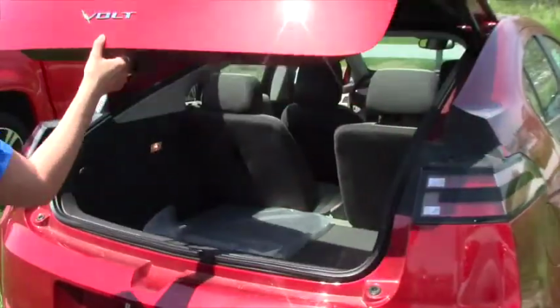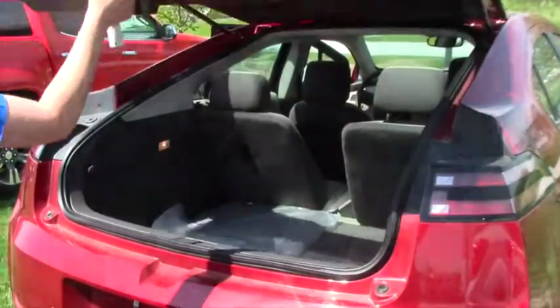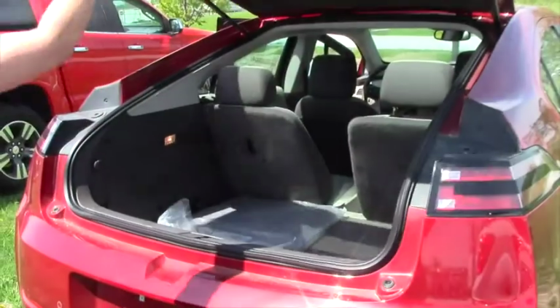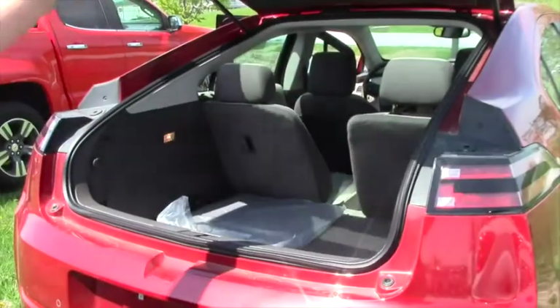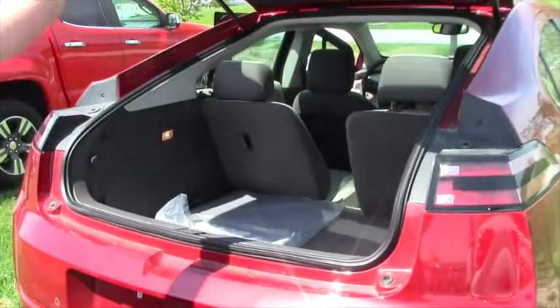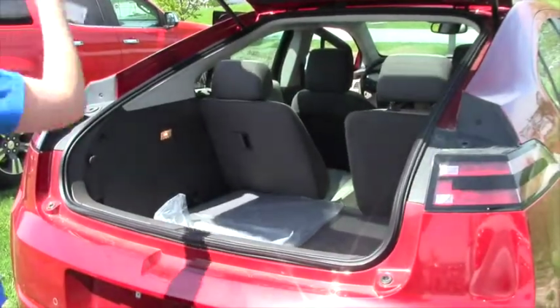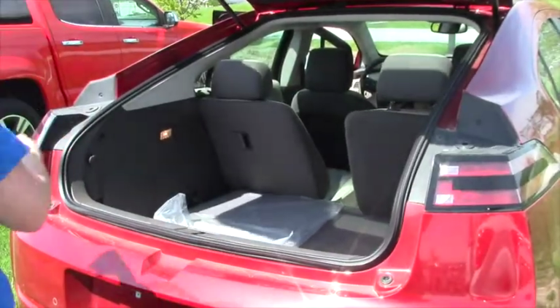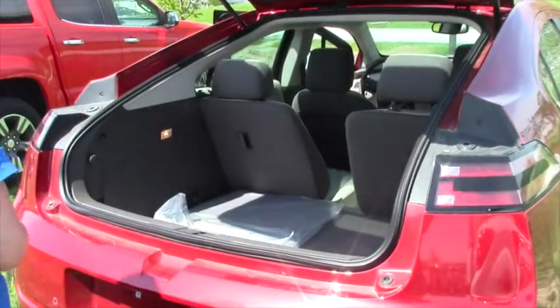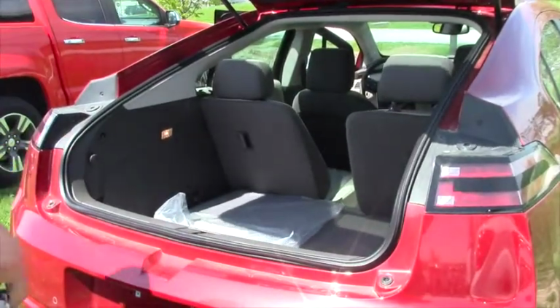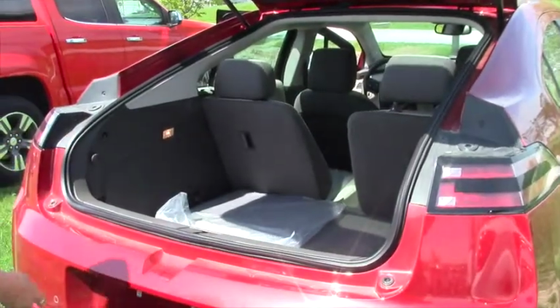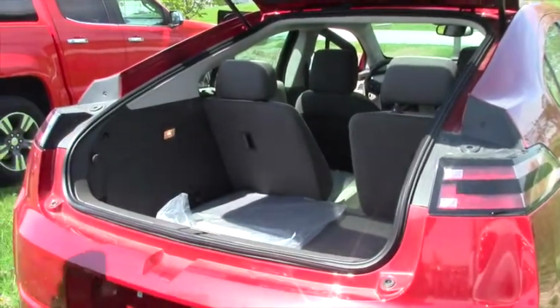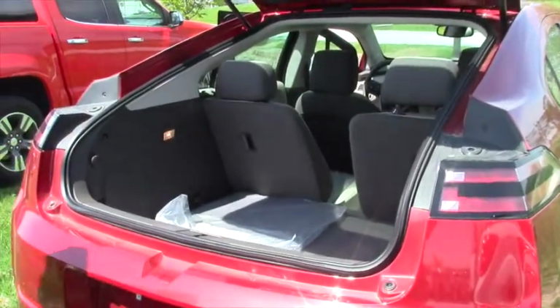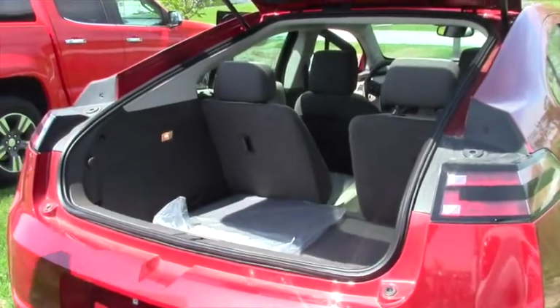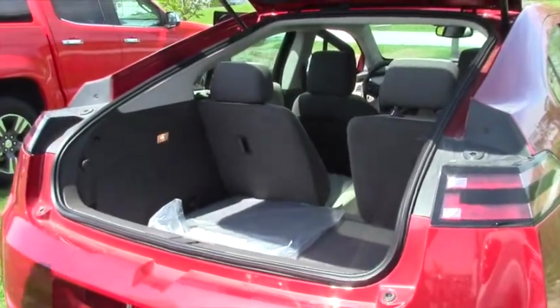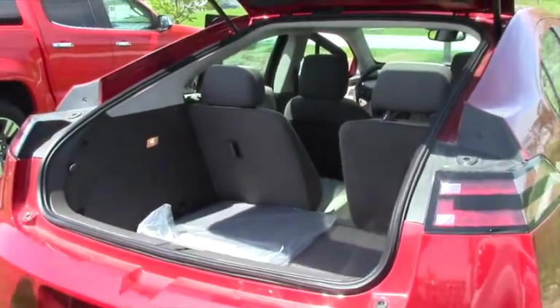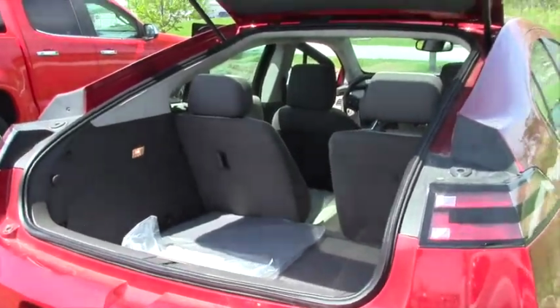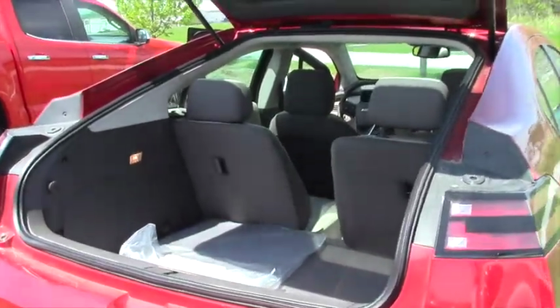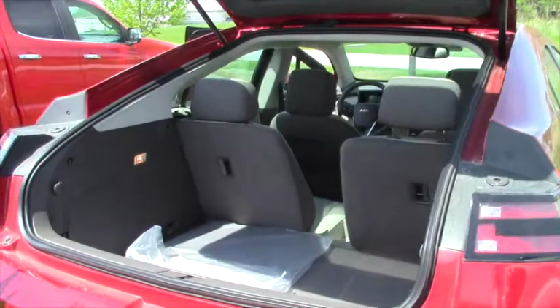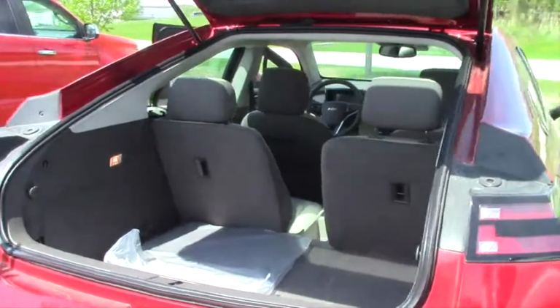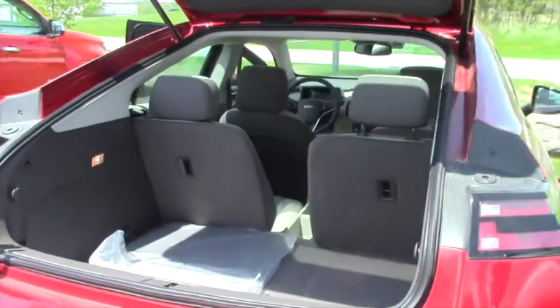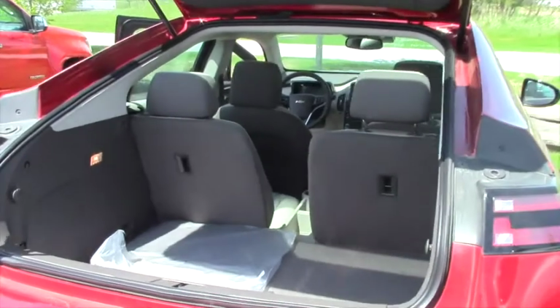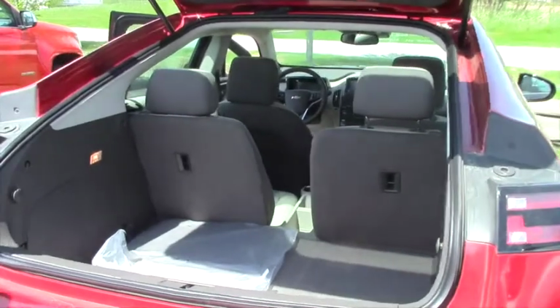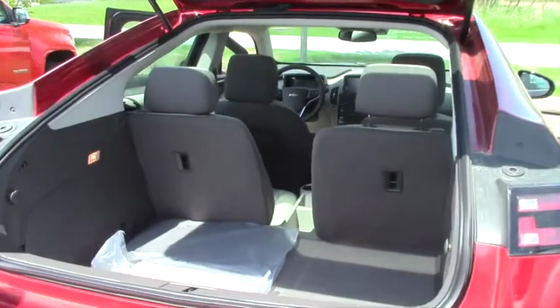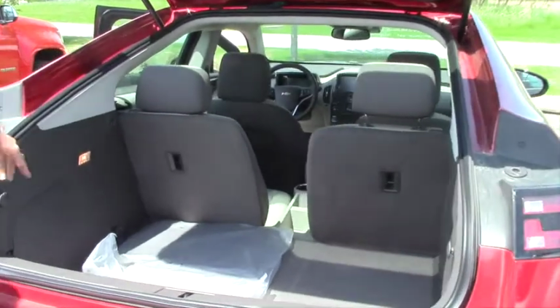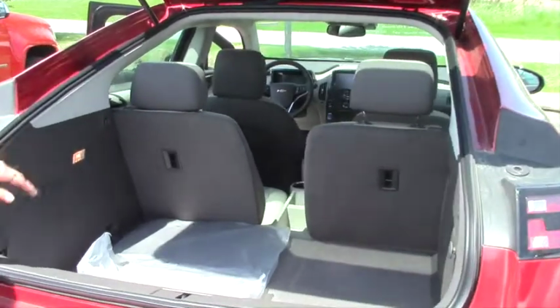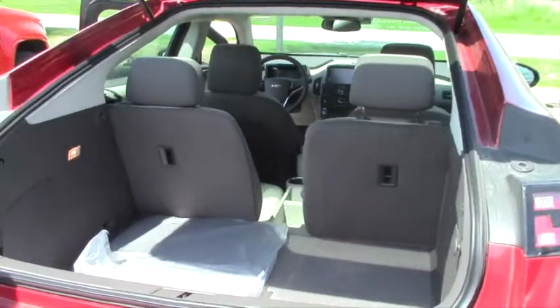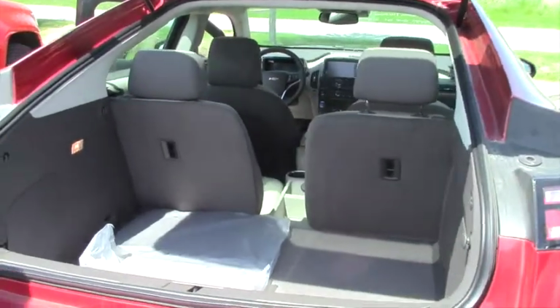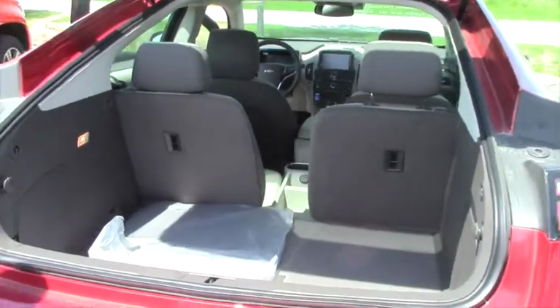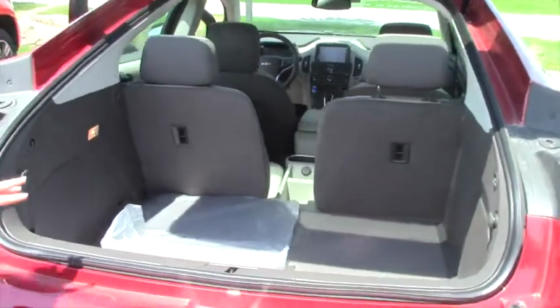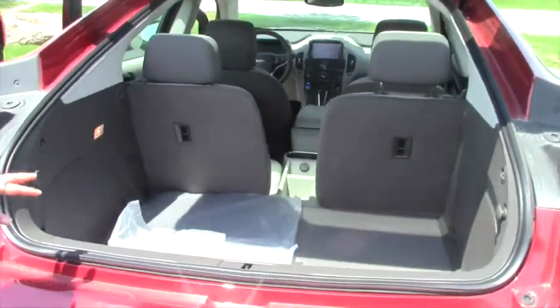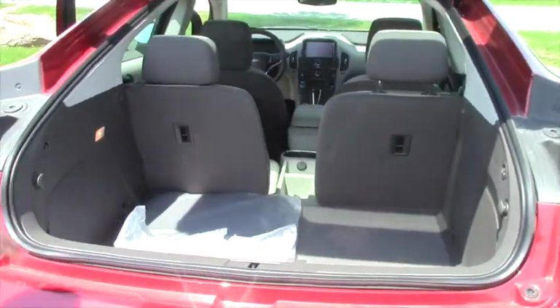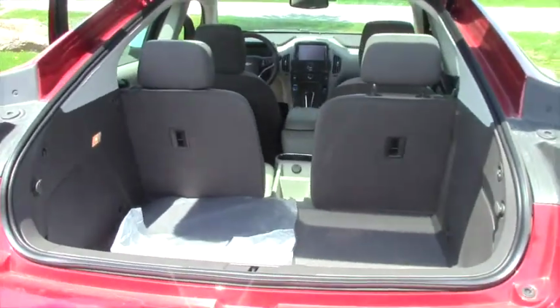Got a nice big roomy hatchback here. Those seats fold flat down so you've got plenty of room.